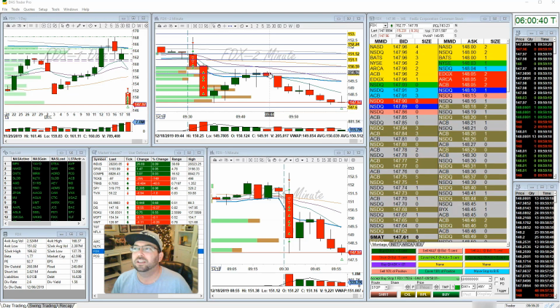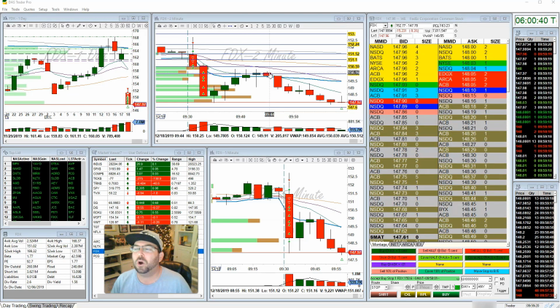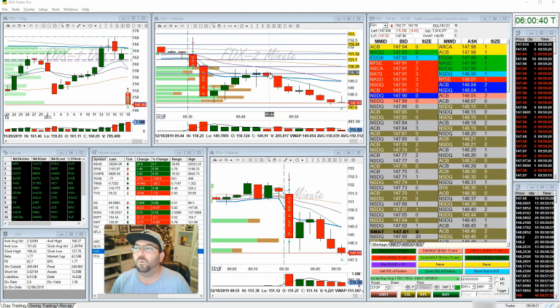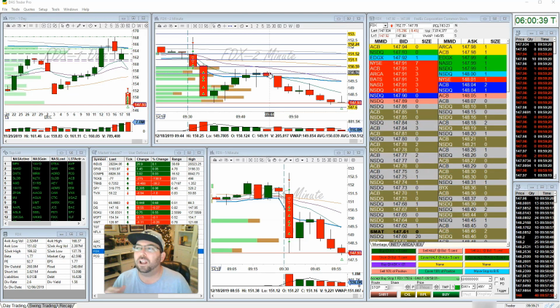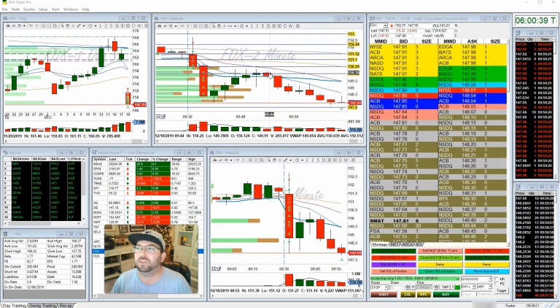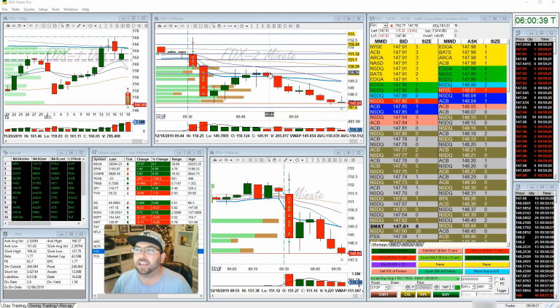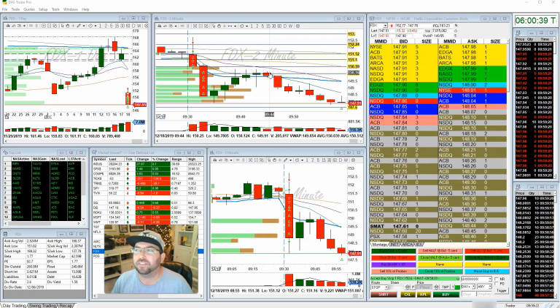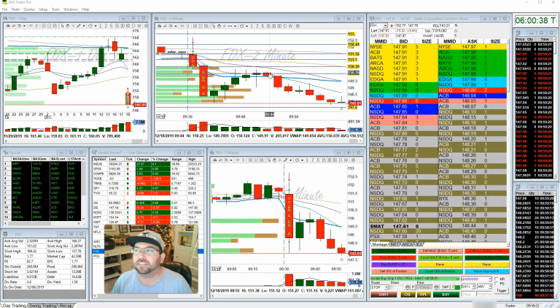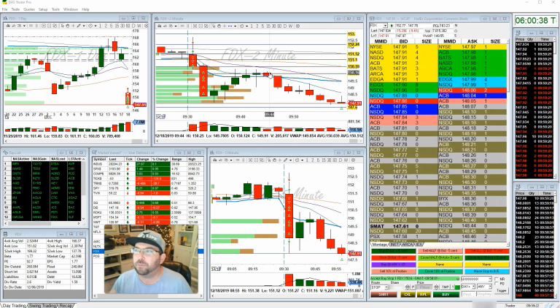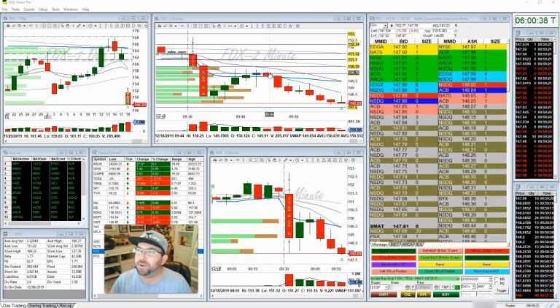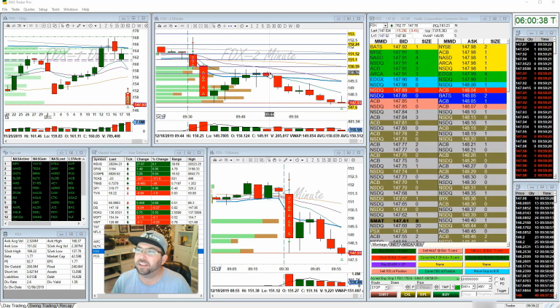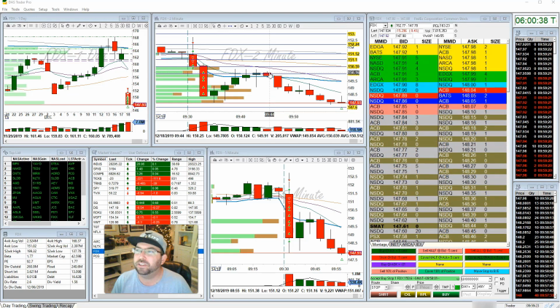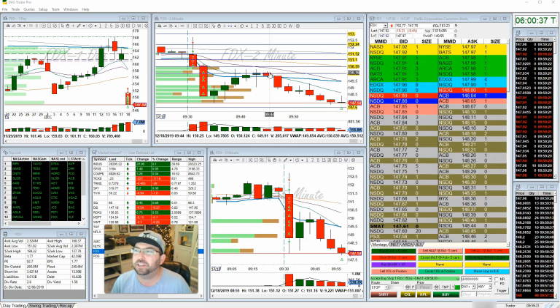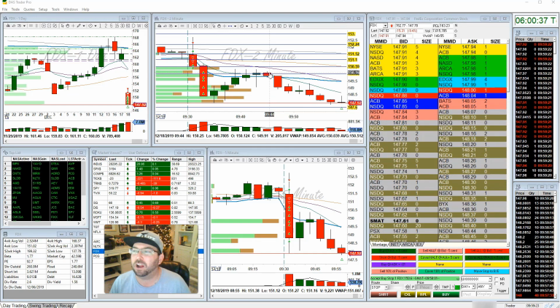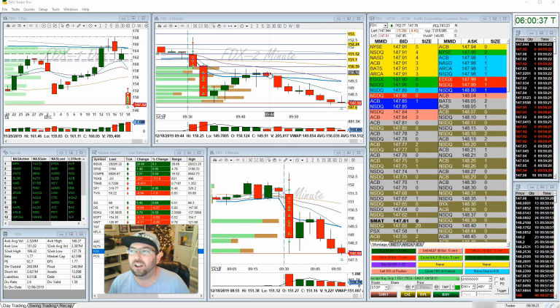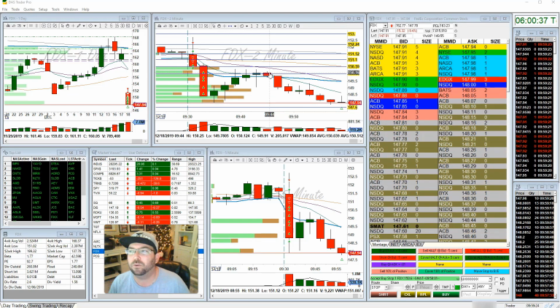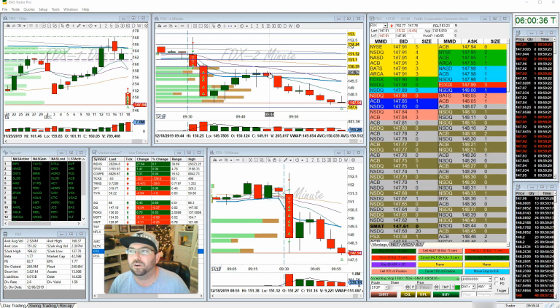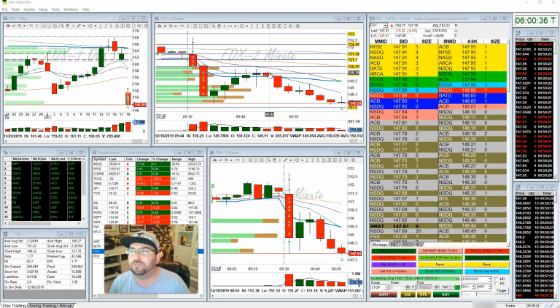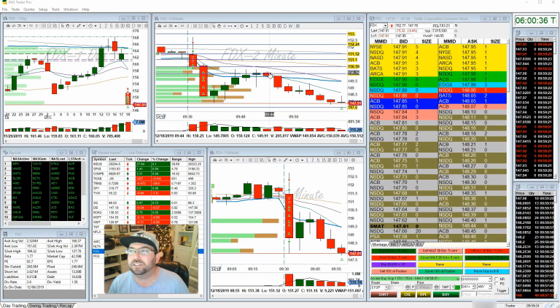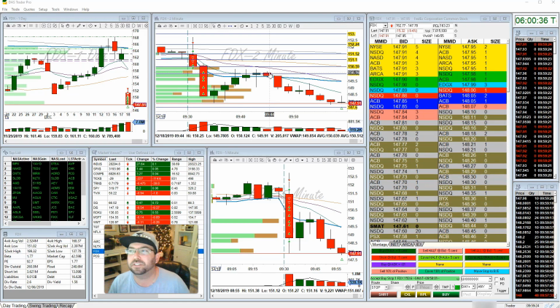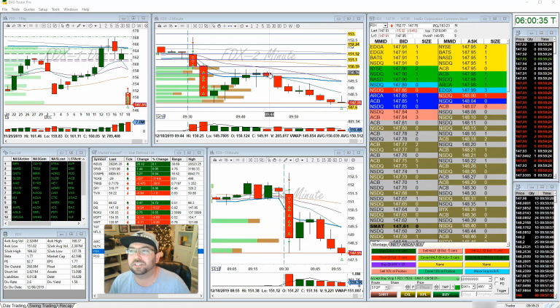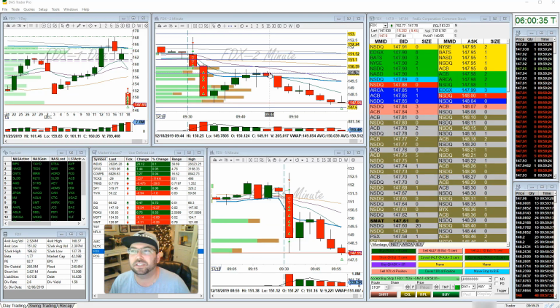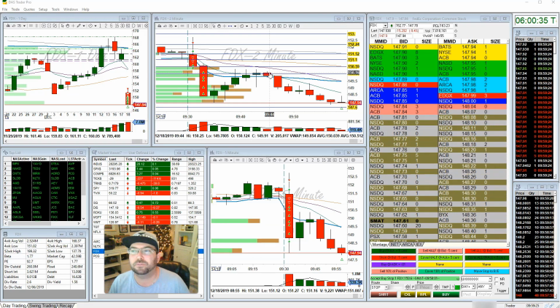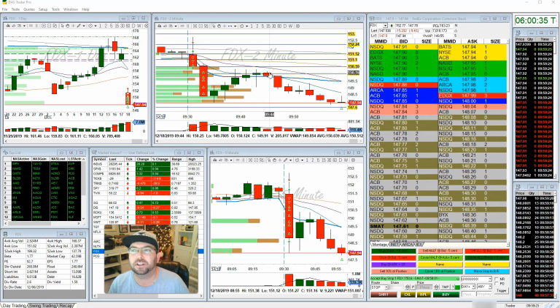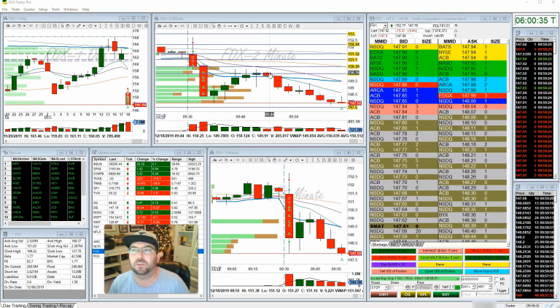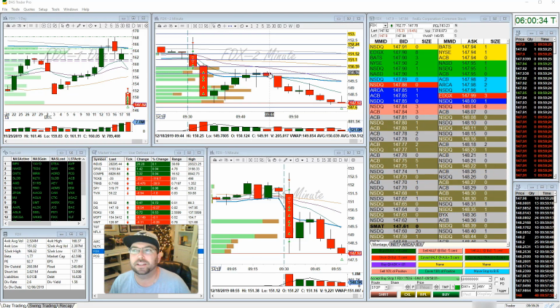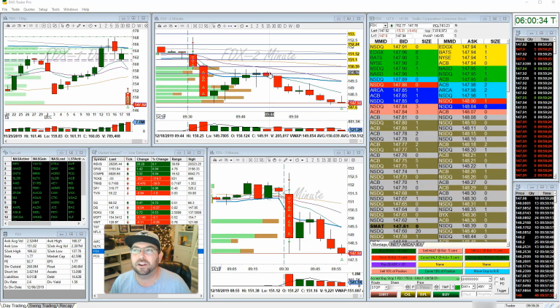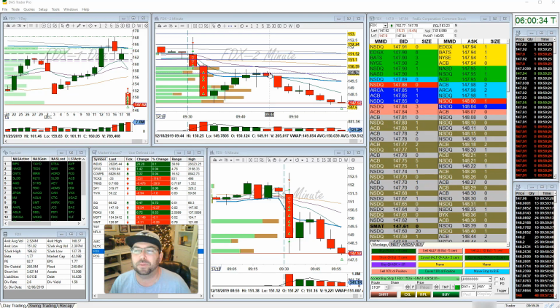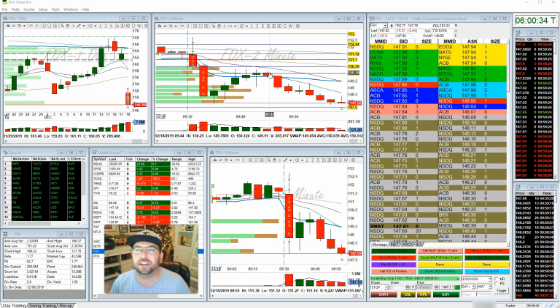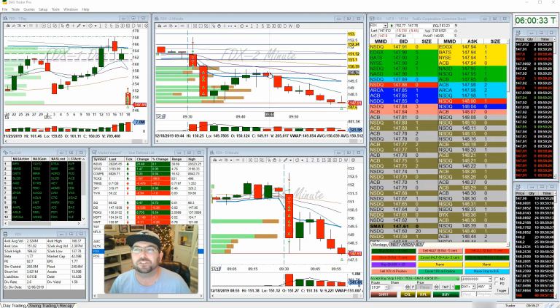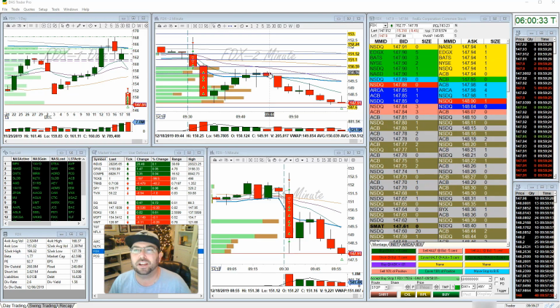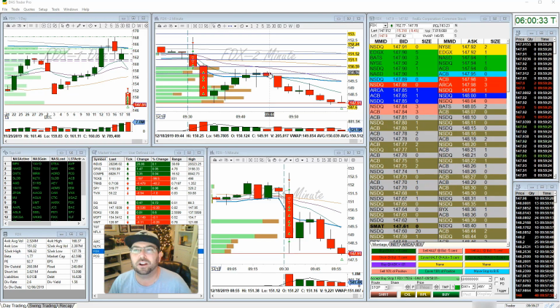I'm hoping to get a fill here — I'm all out at 147.60 on my FedEx trade.